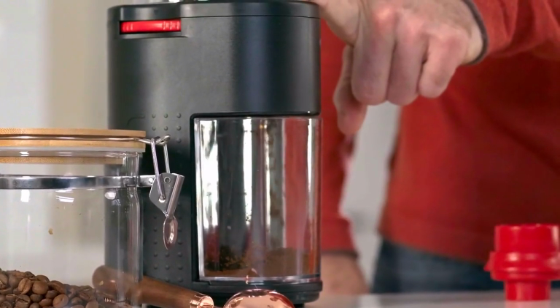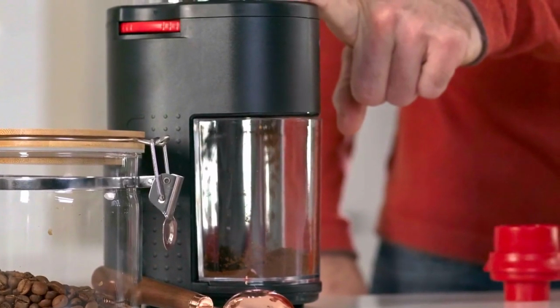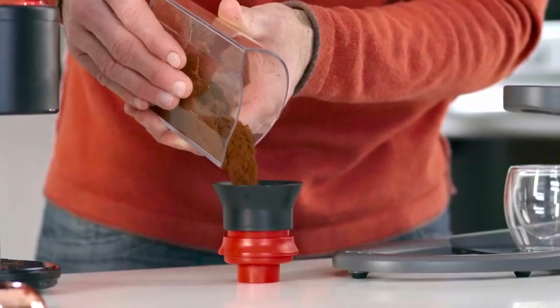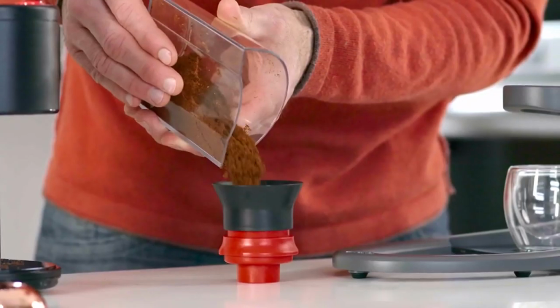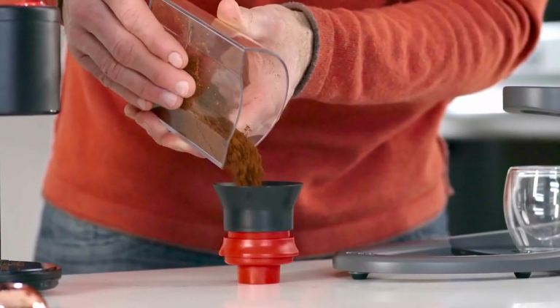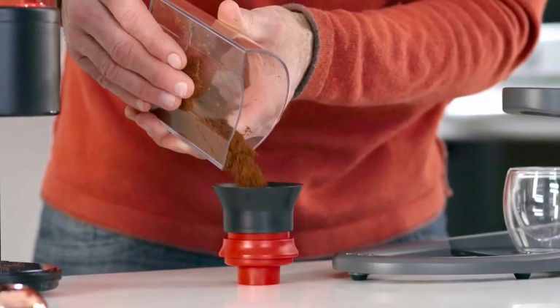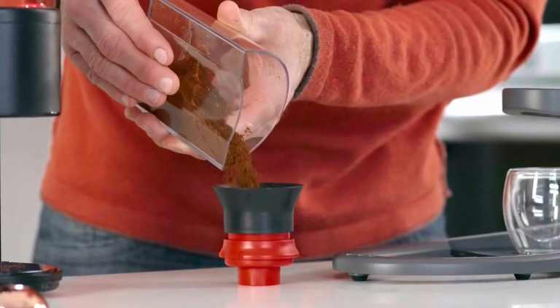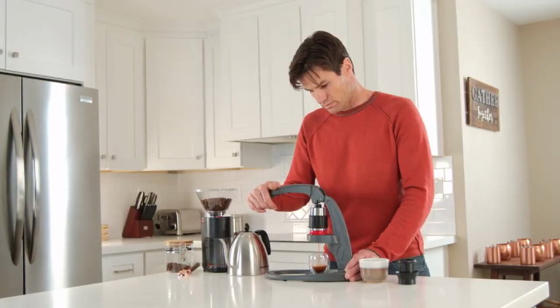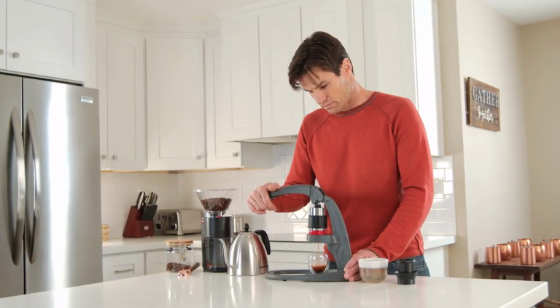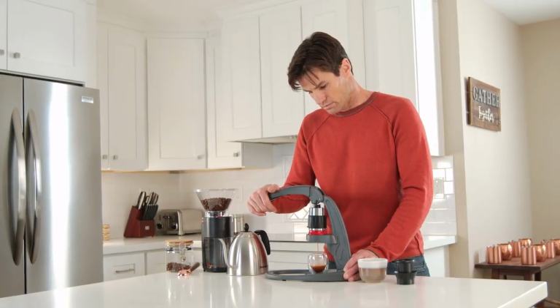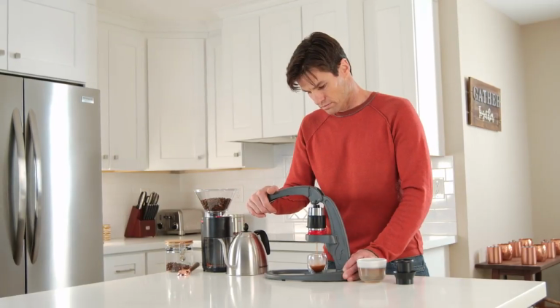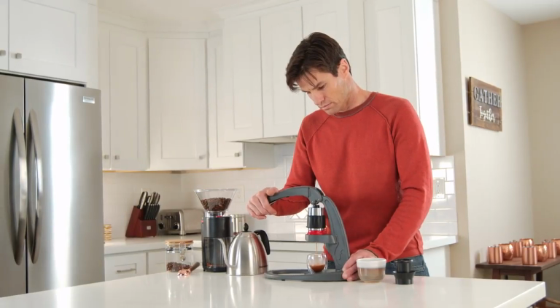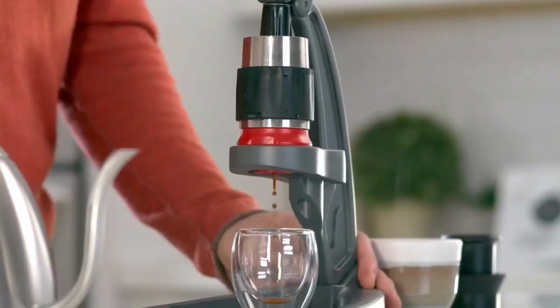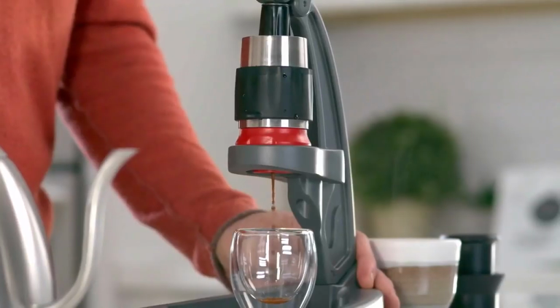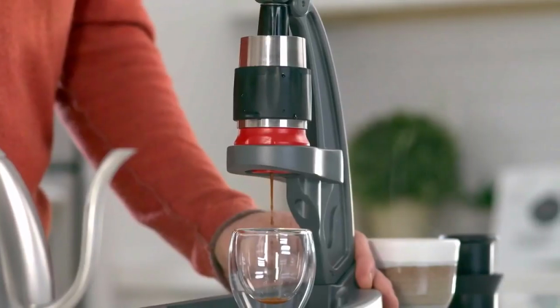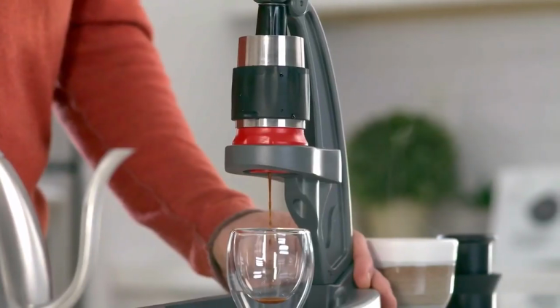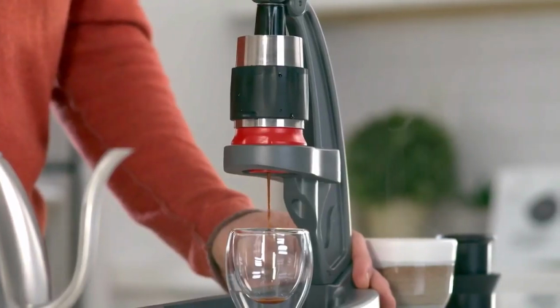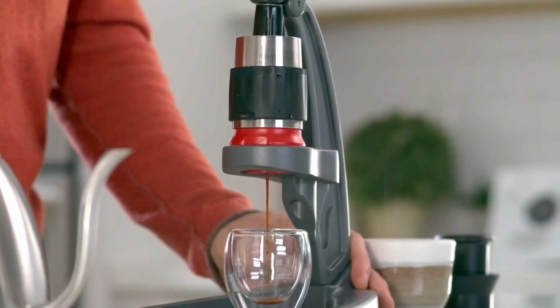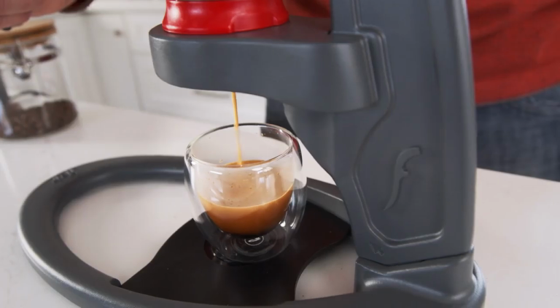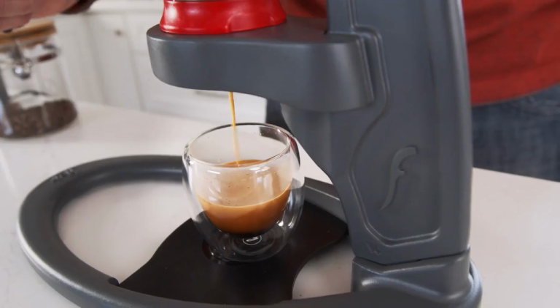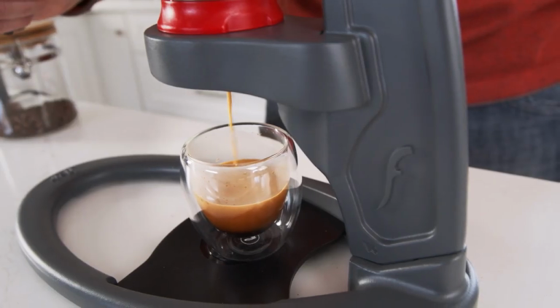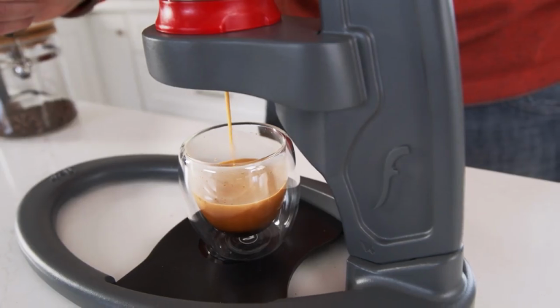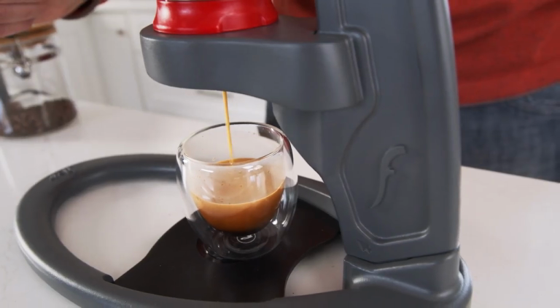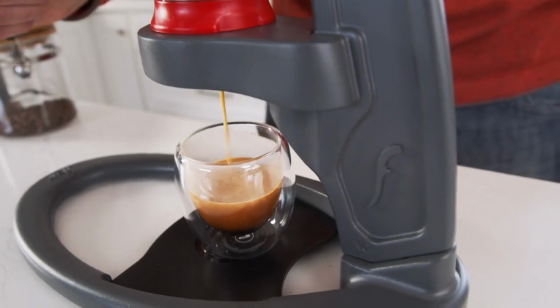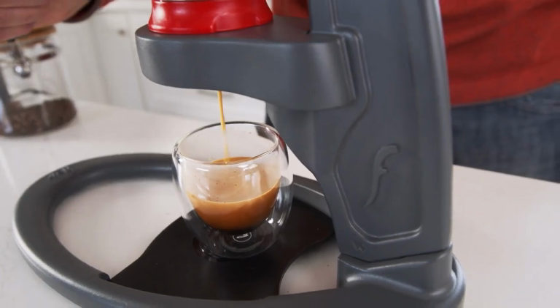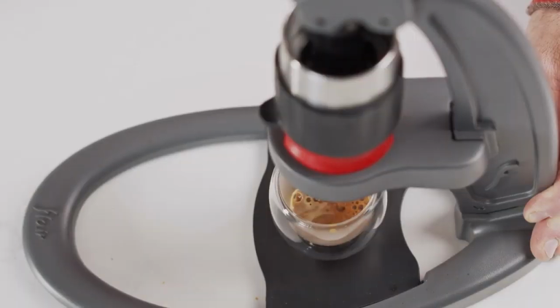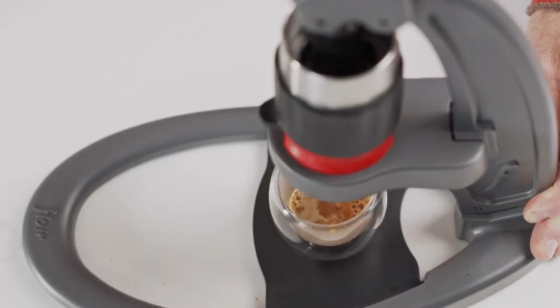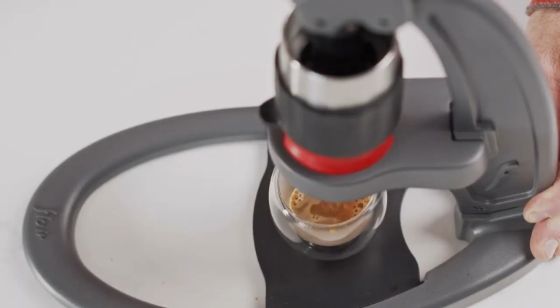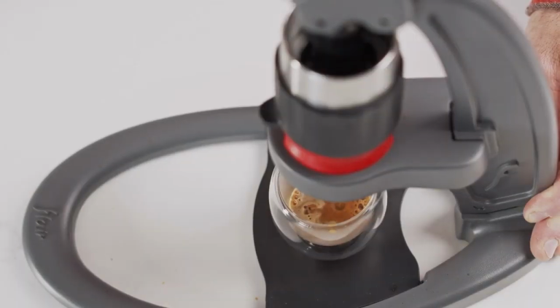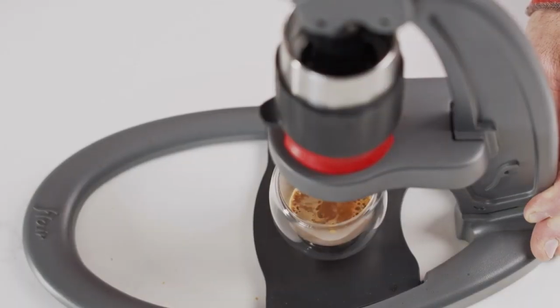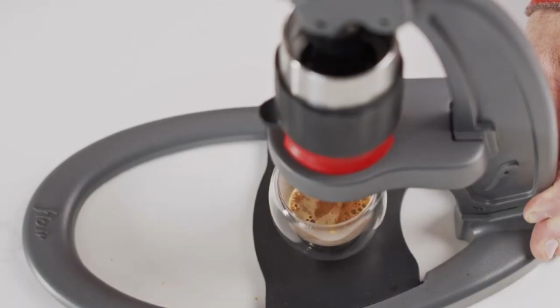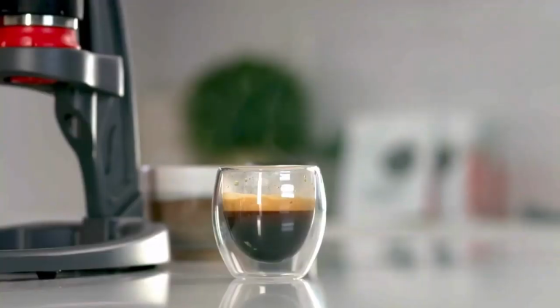Just add your grounds, lower the lever, and watch as delicious espresso blooms in your cup, topped with a thick layer of crema. Simple.